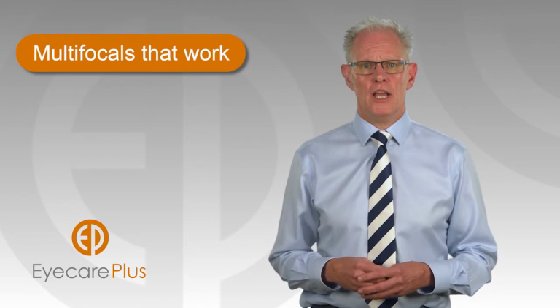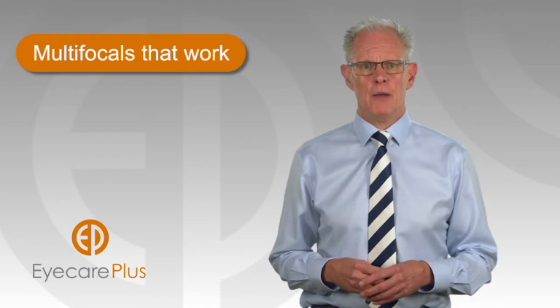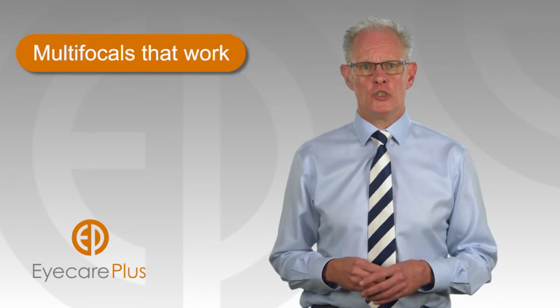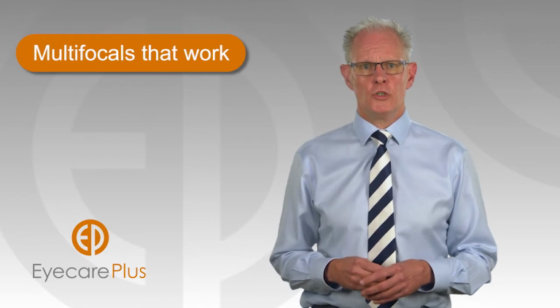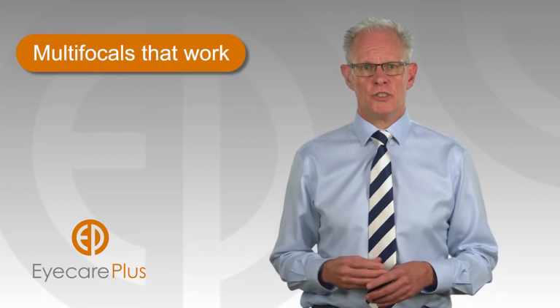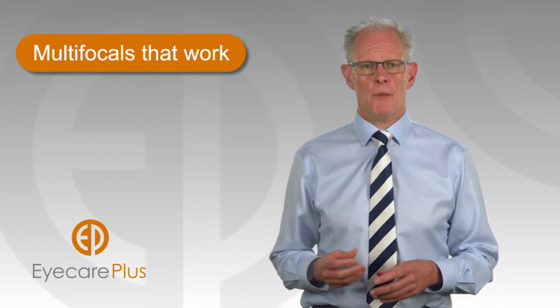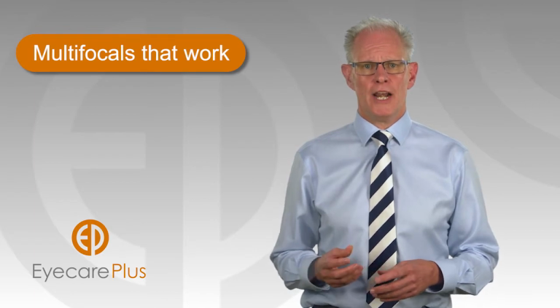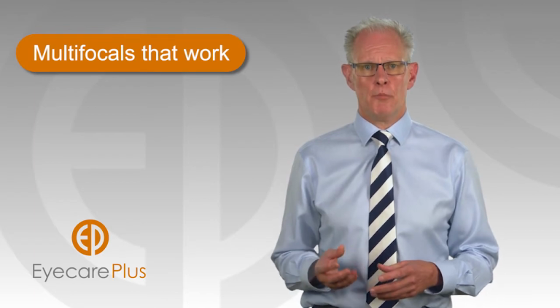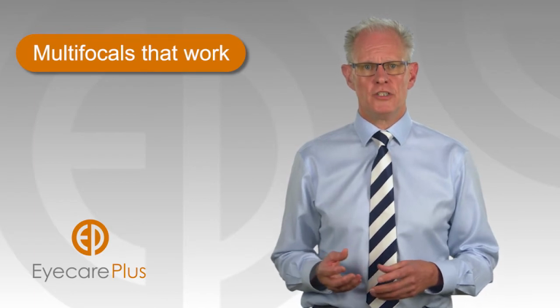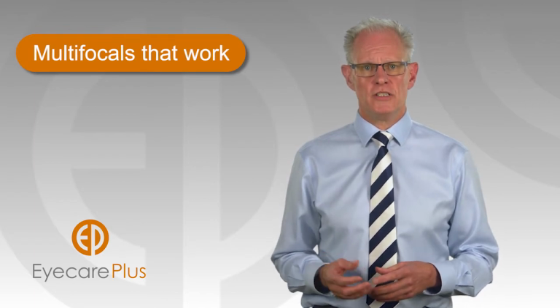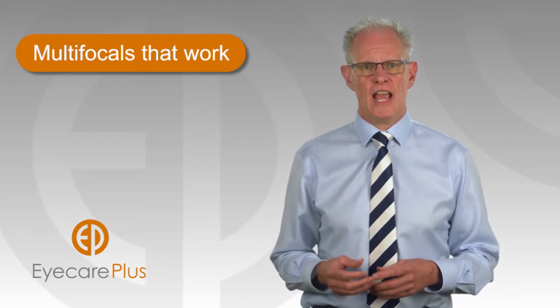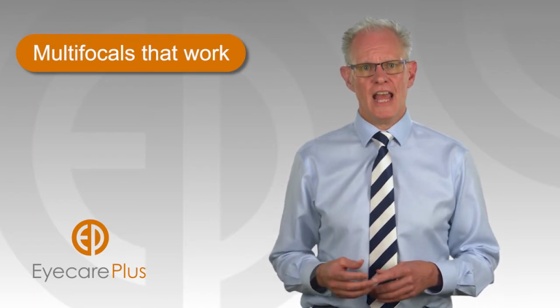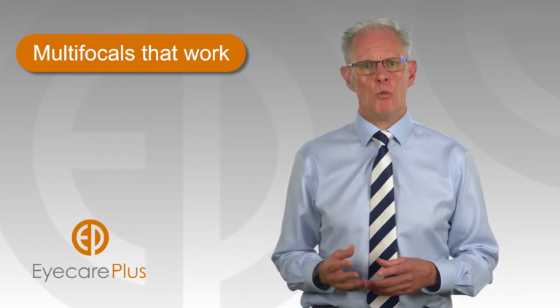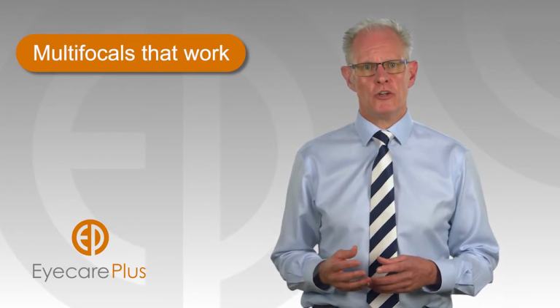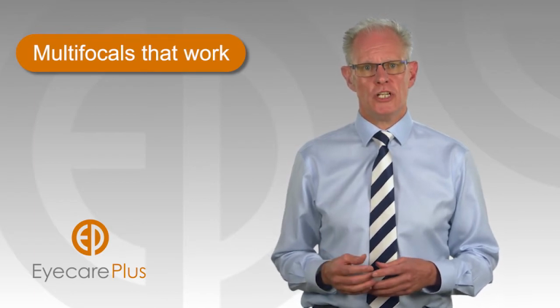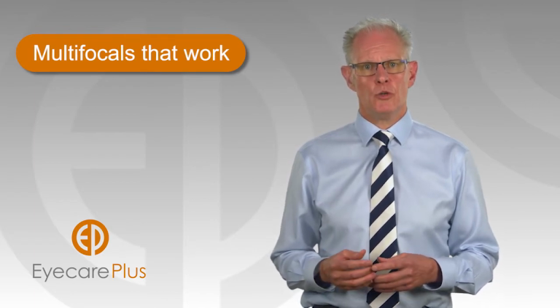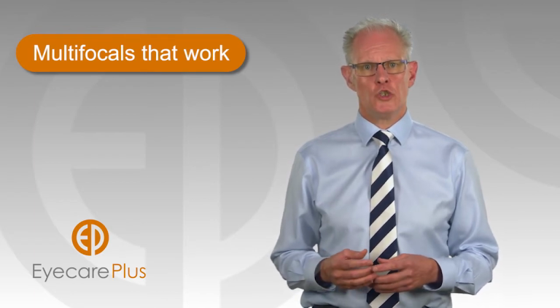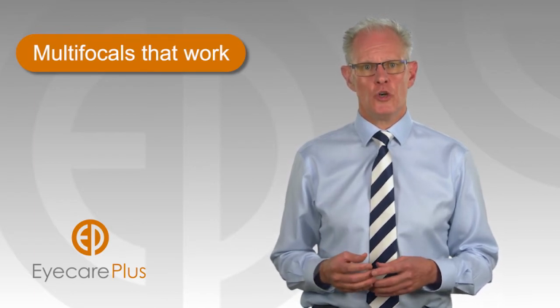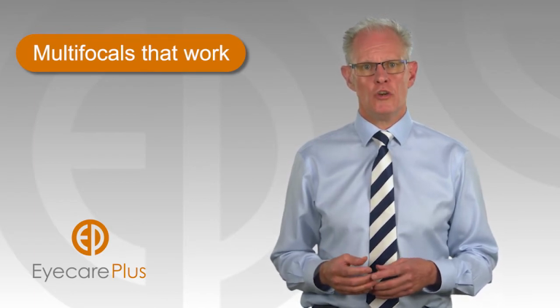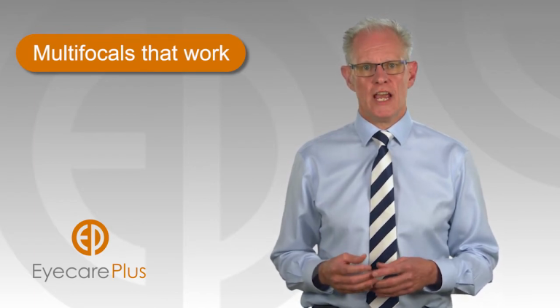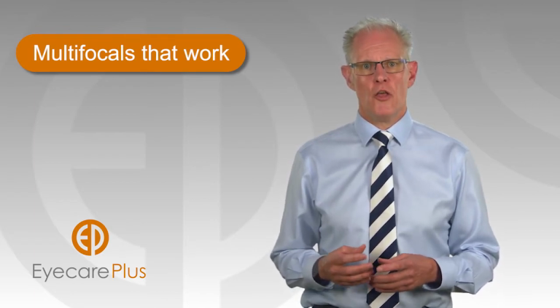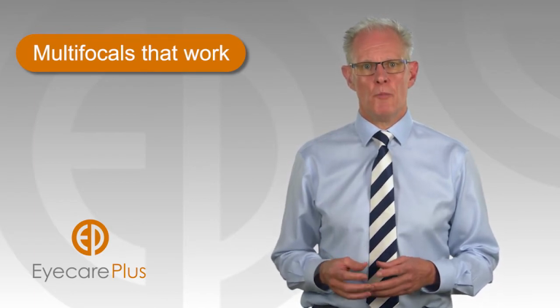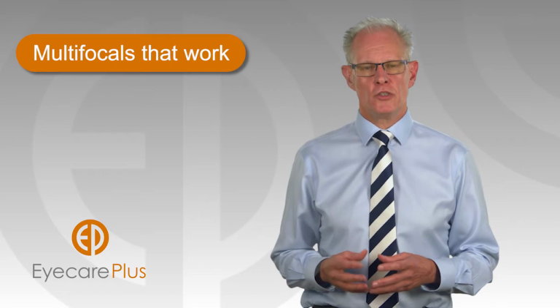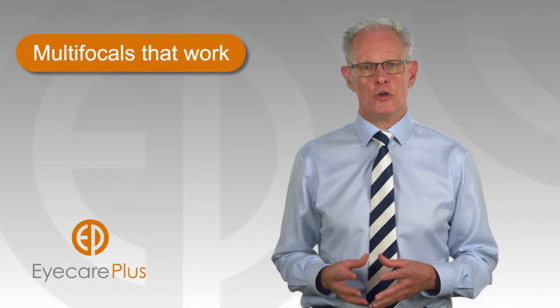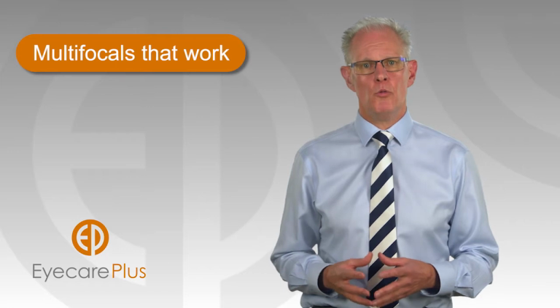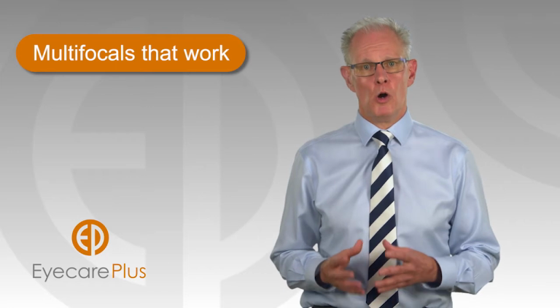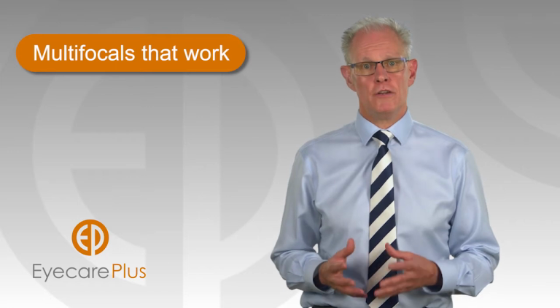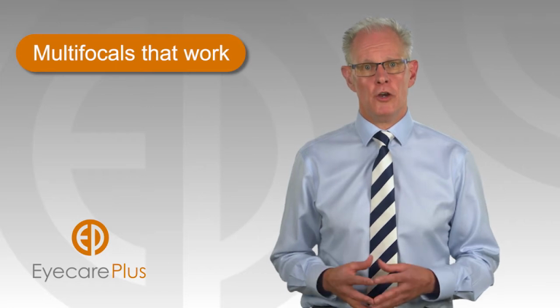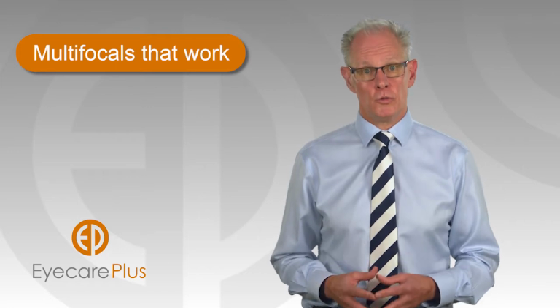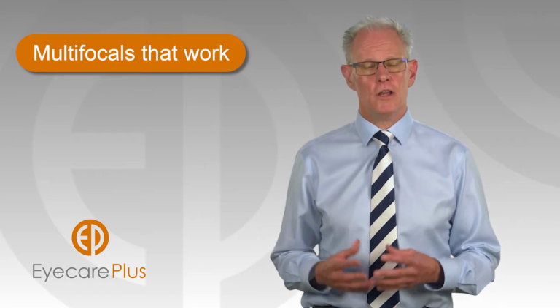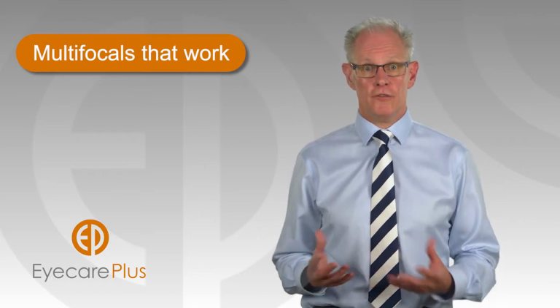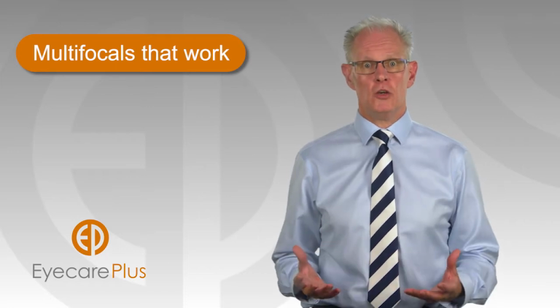Come and talk to us about our process and our warranty to ensure you get the most suitable multifocals for you.